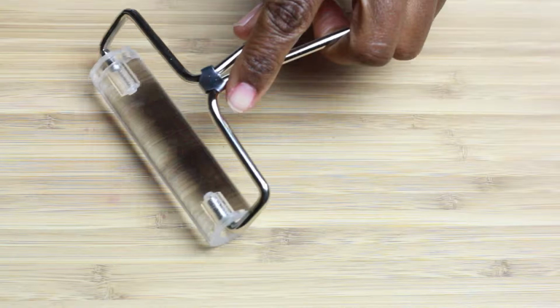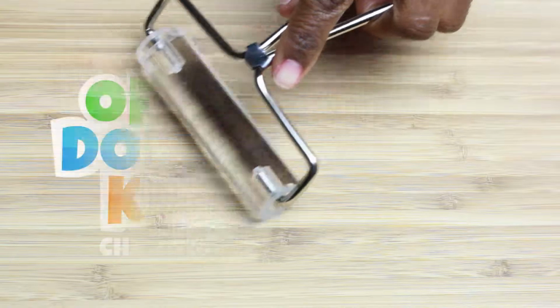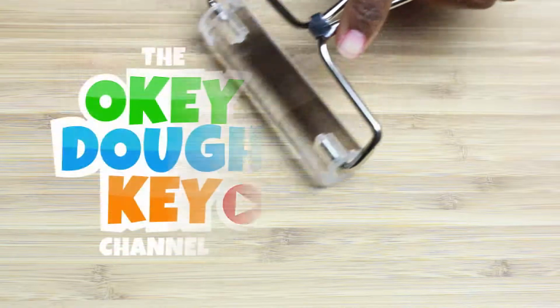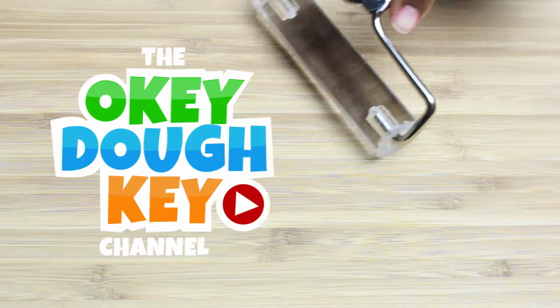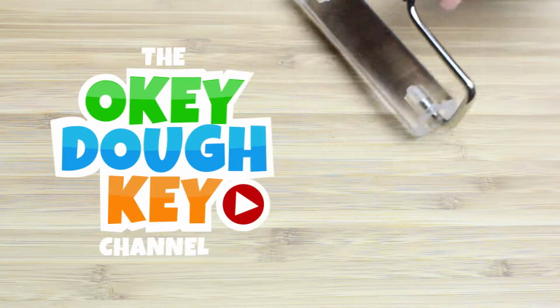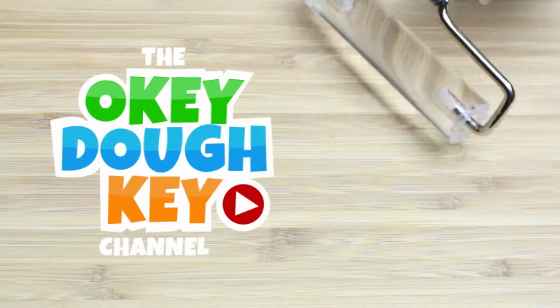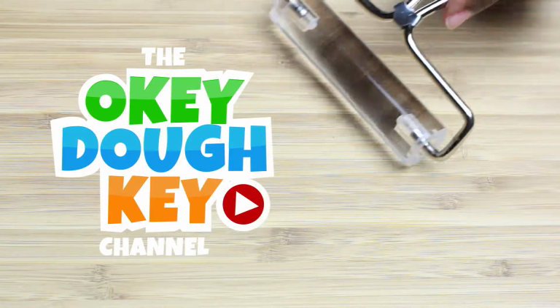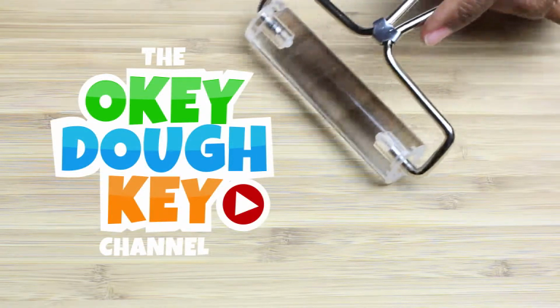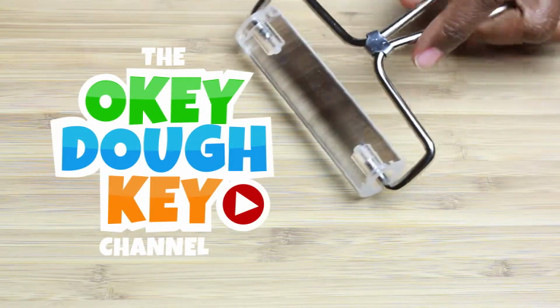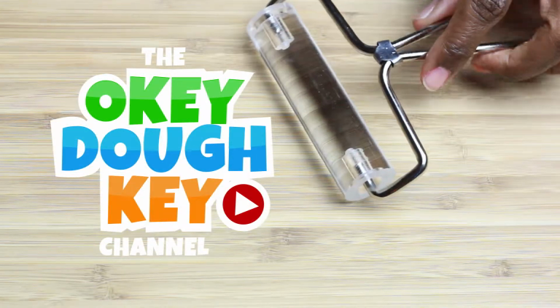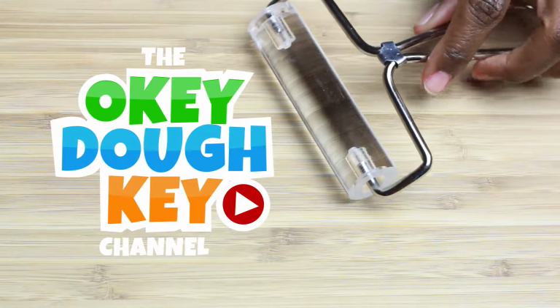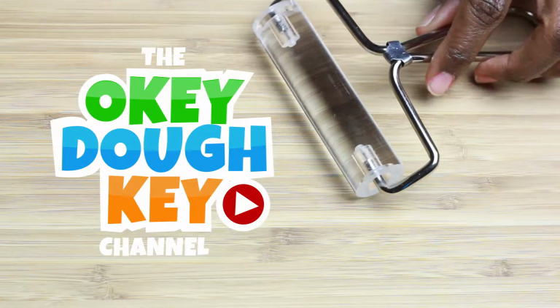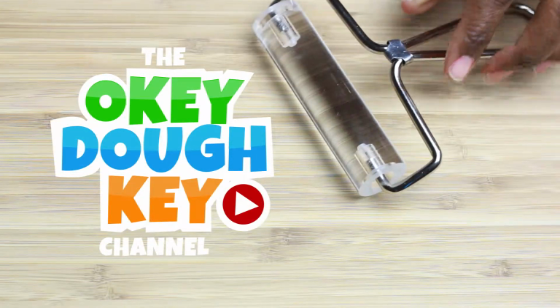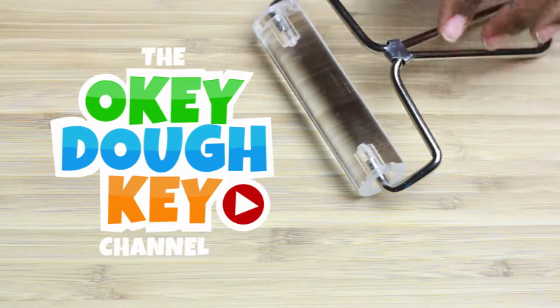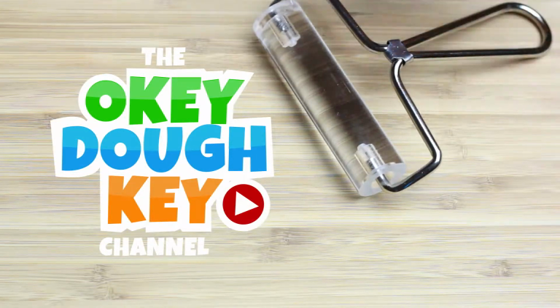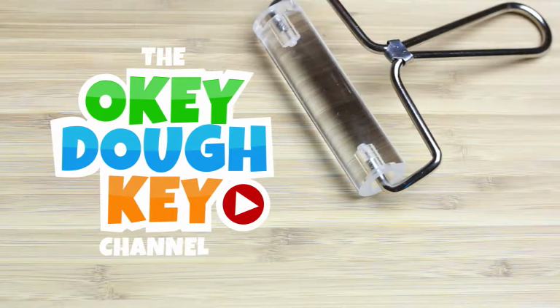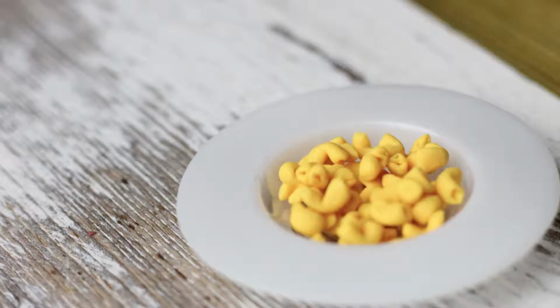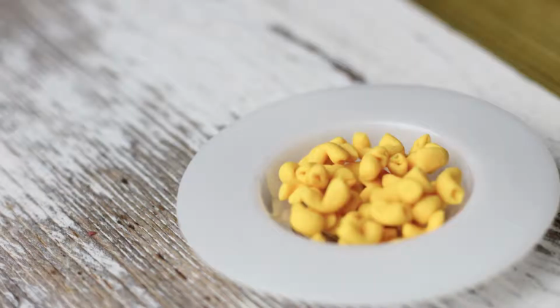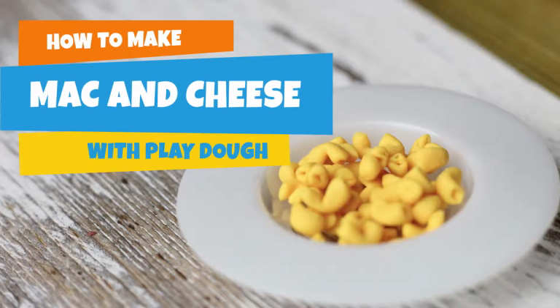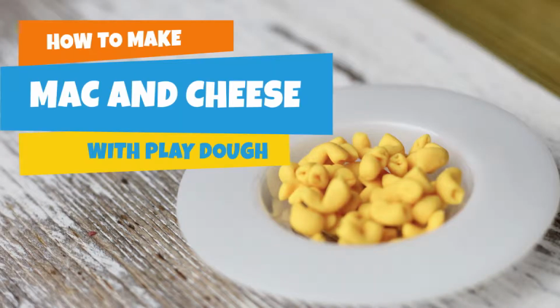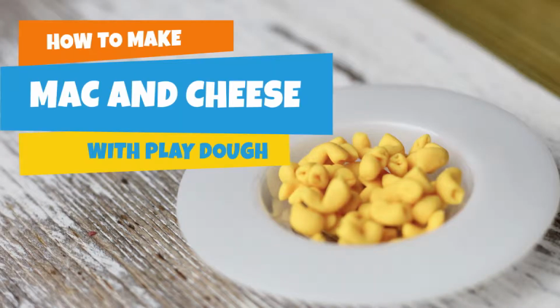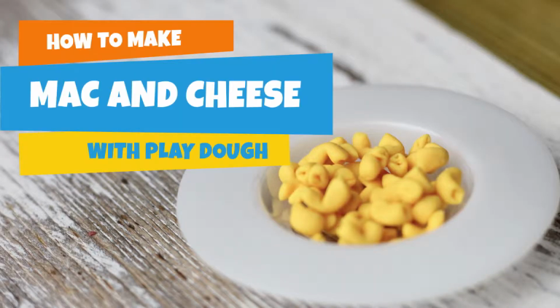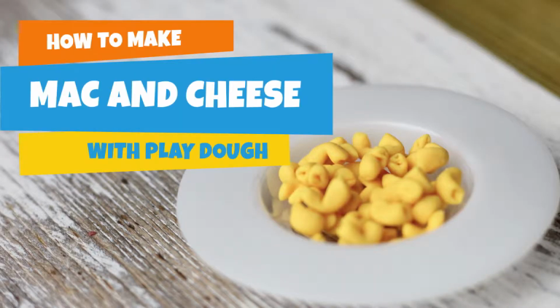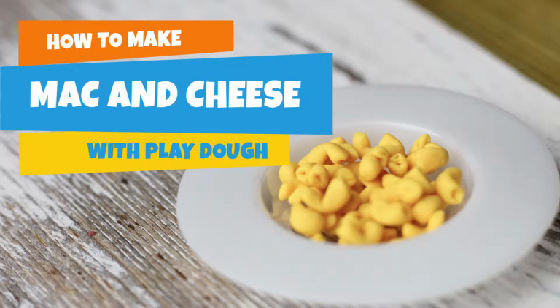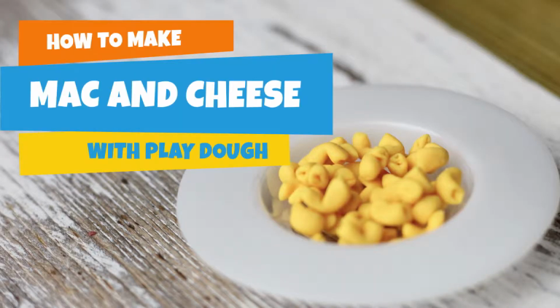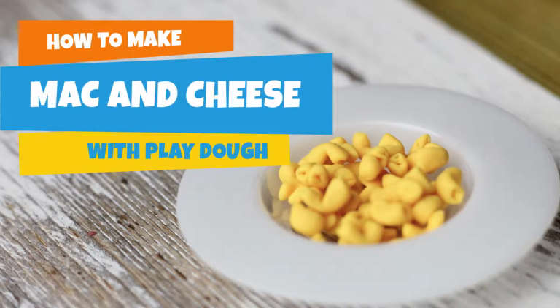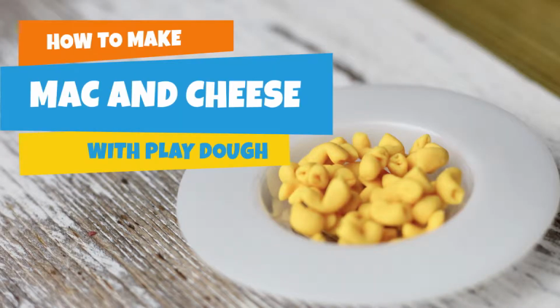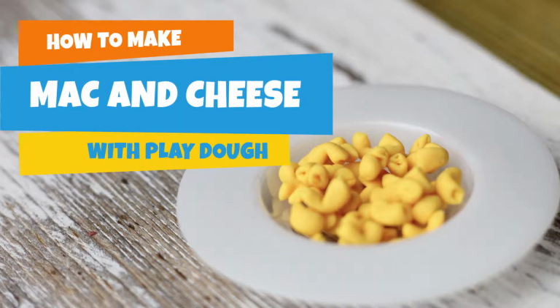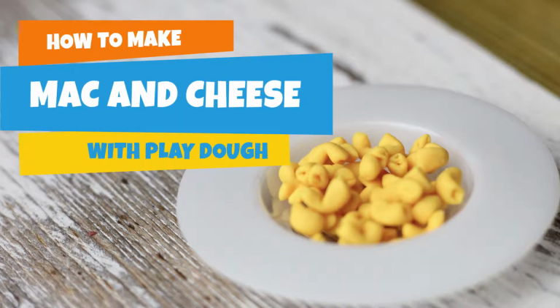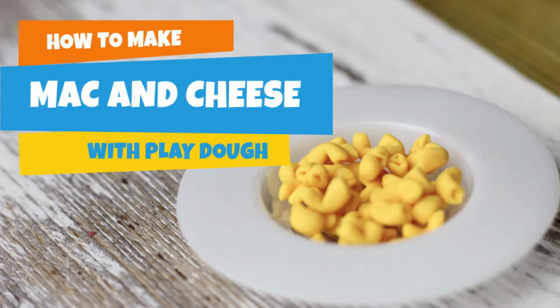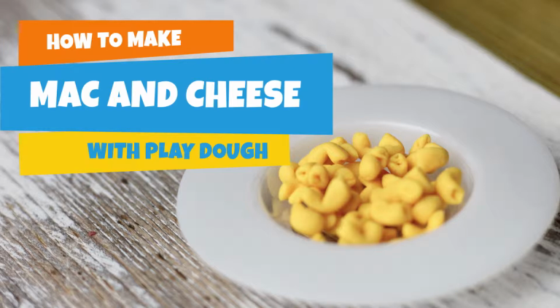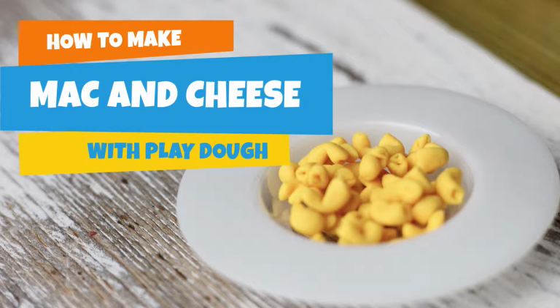The Okidoki Channel presents: How to Make Mac and Cheese with Play-Doh.